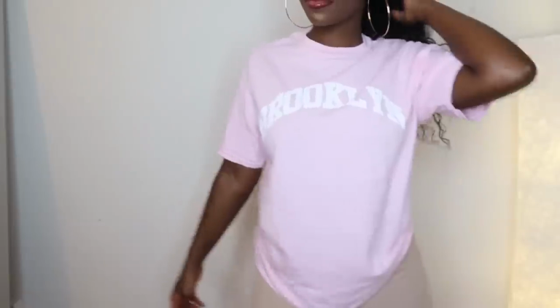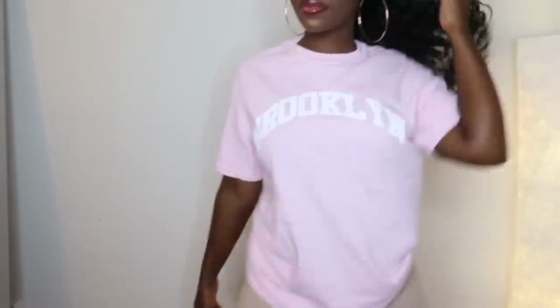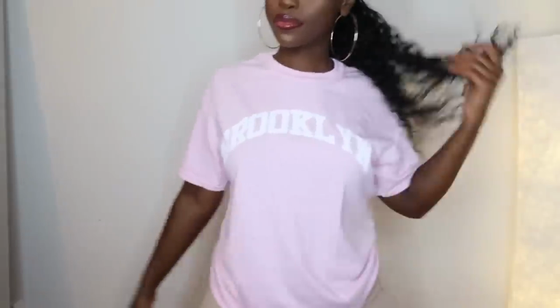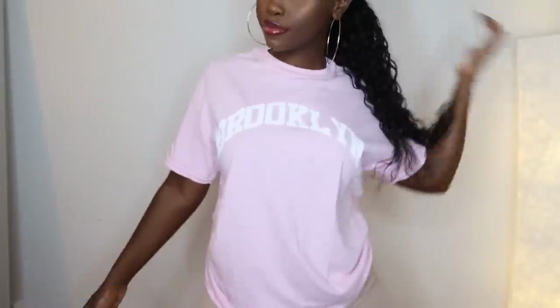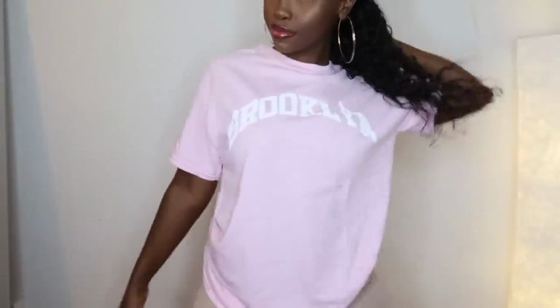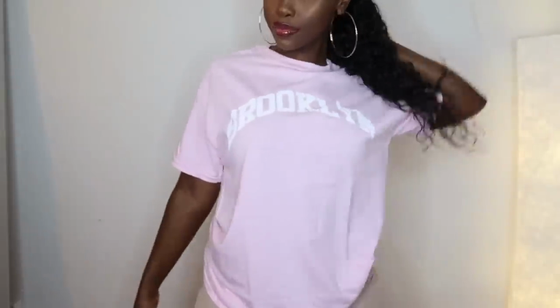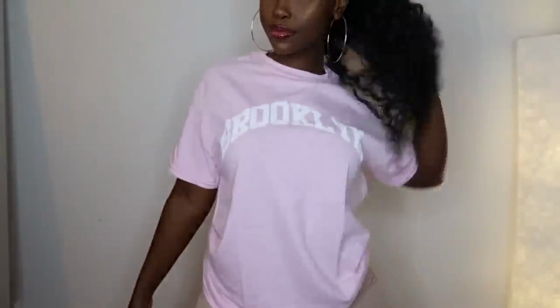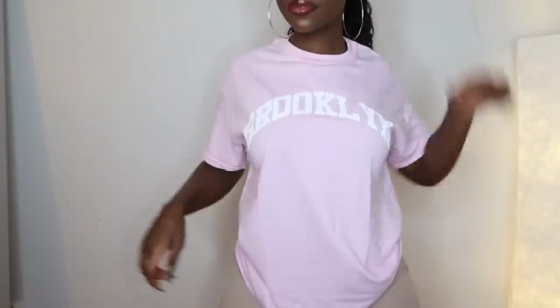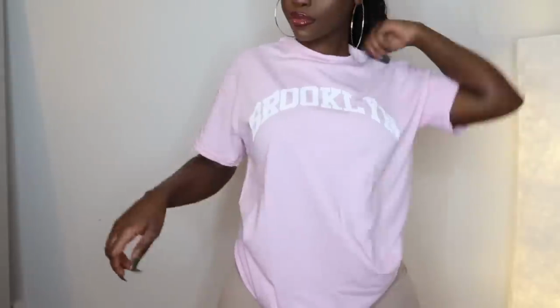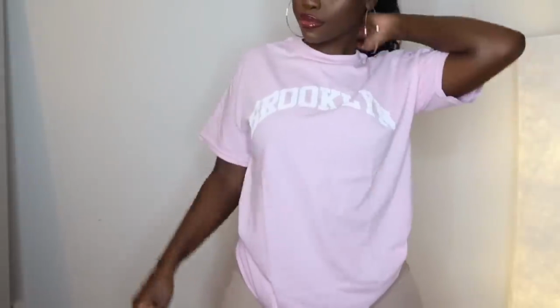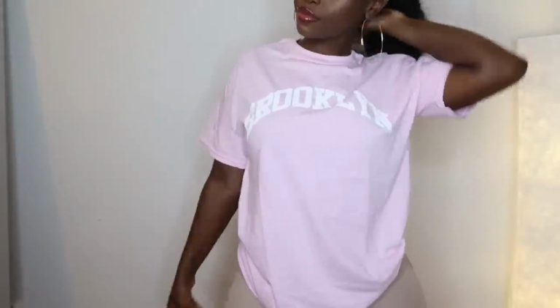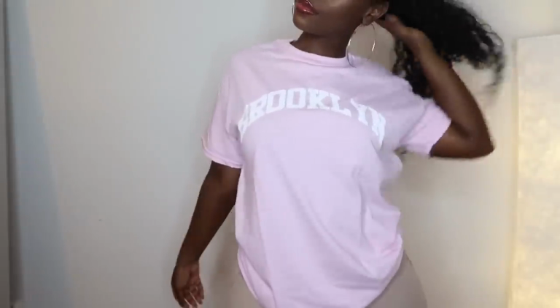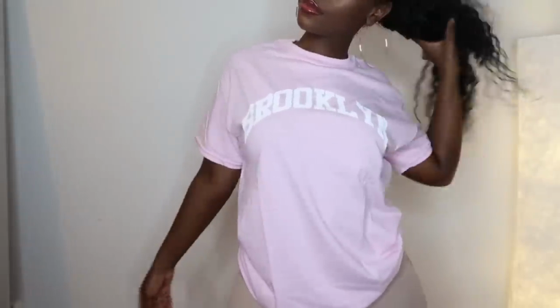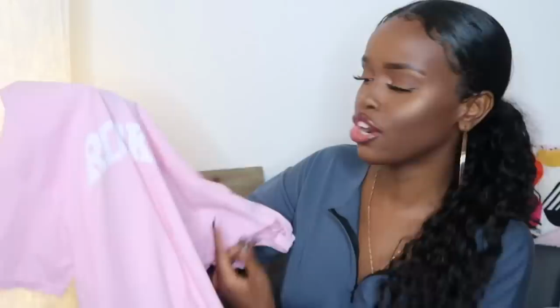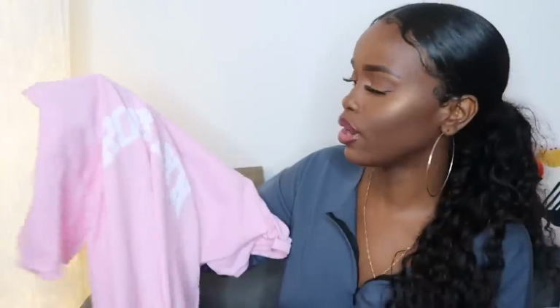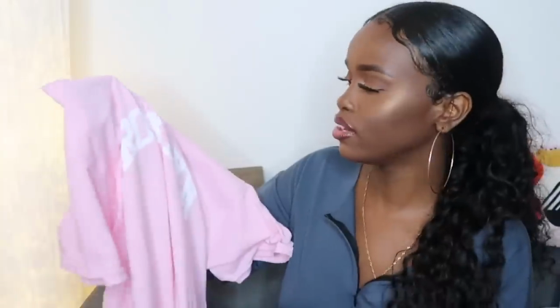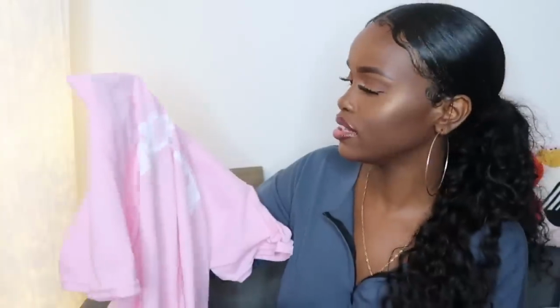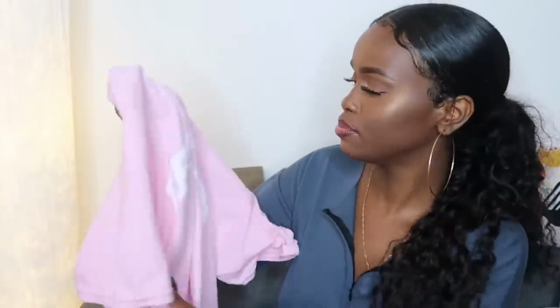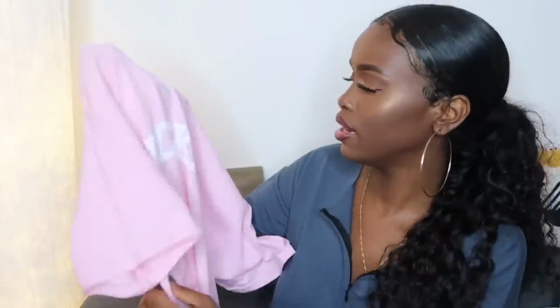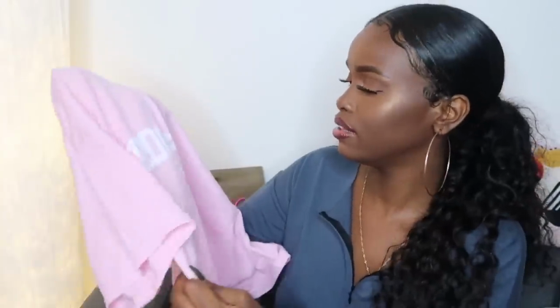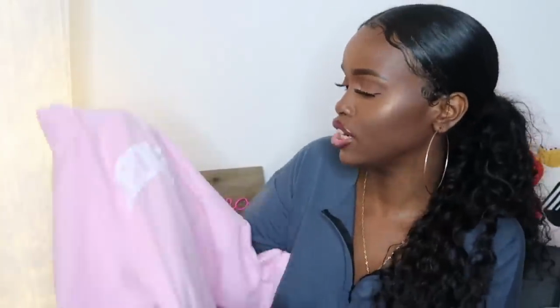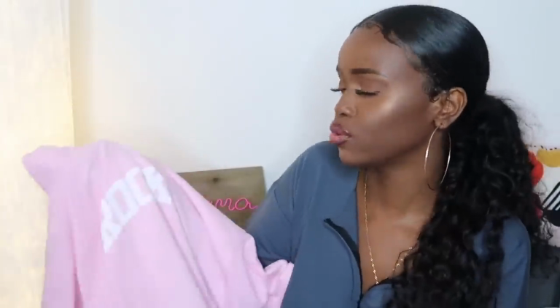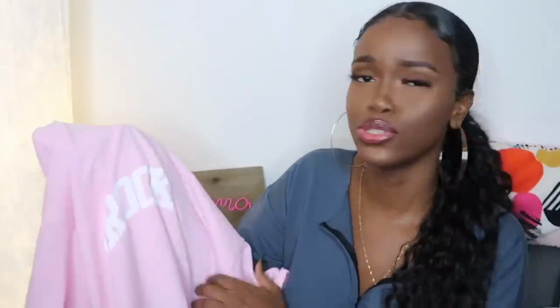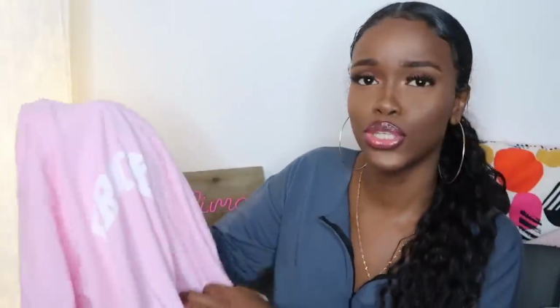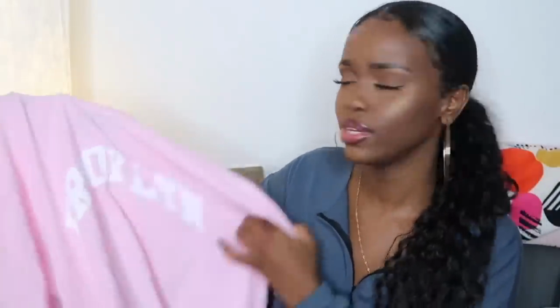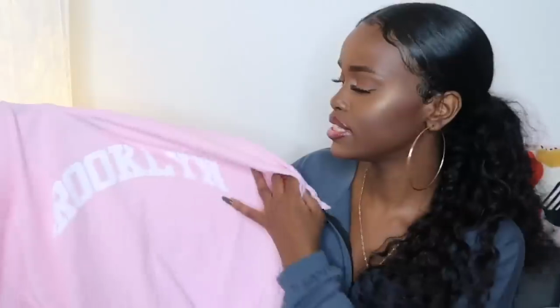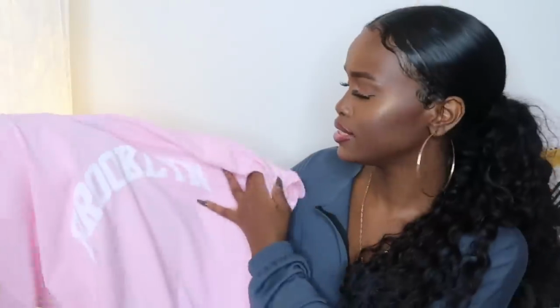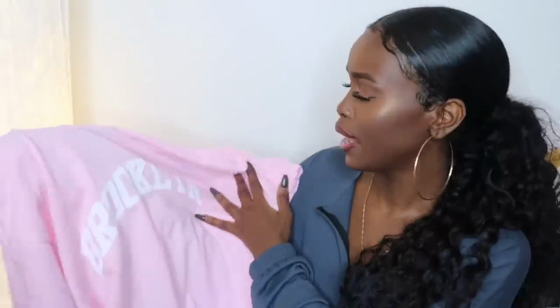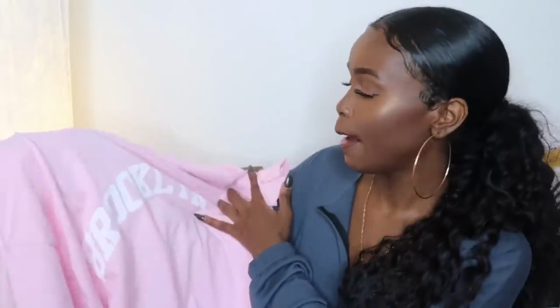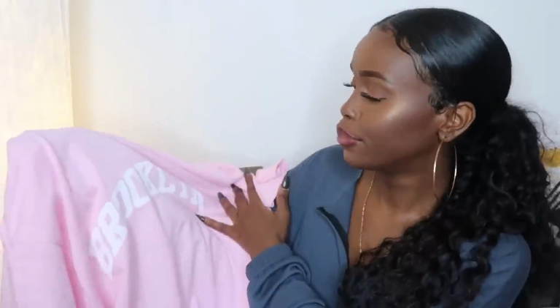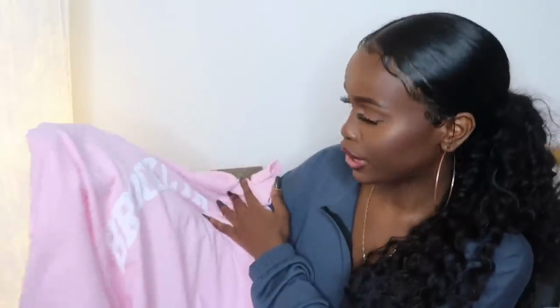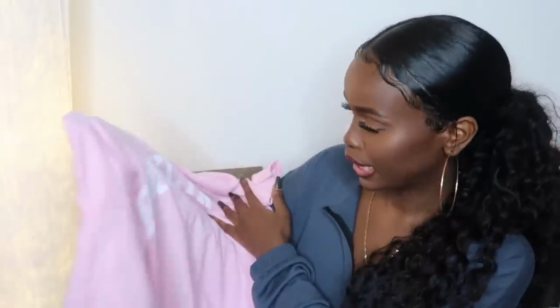Next I got this pink t-shirt — I don't know why I got this but I just thought it was cute. It says Brooklyn on it.